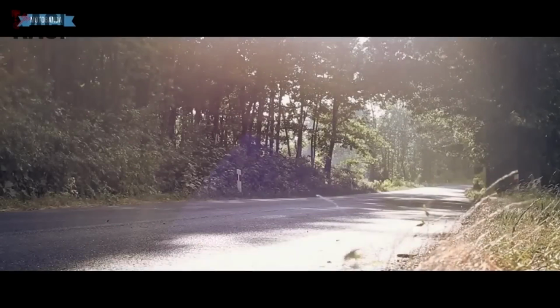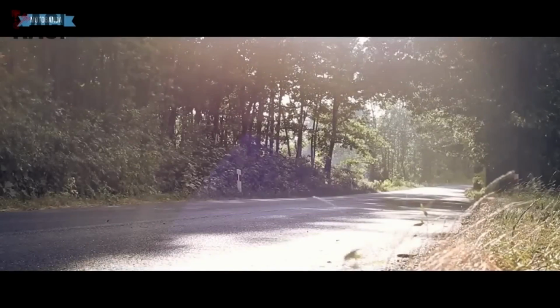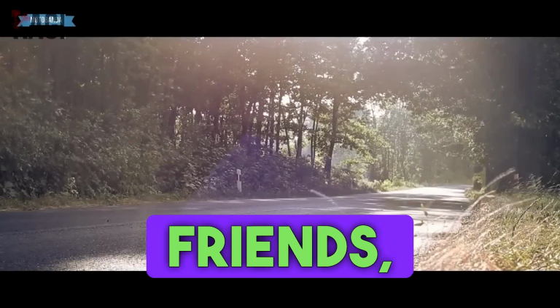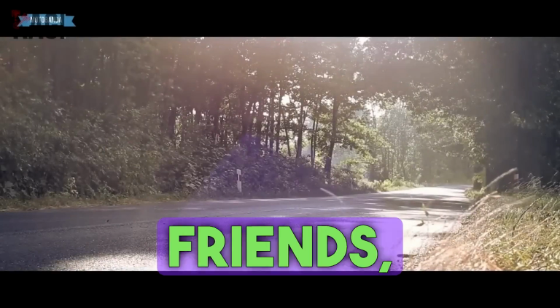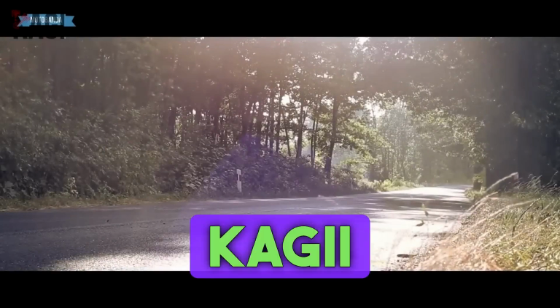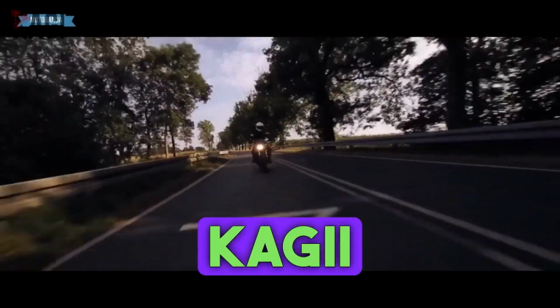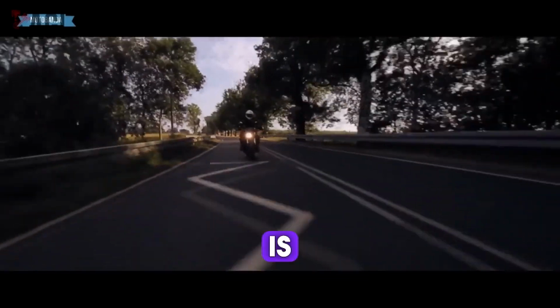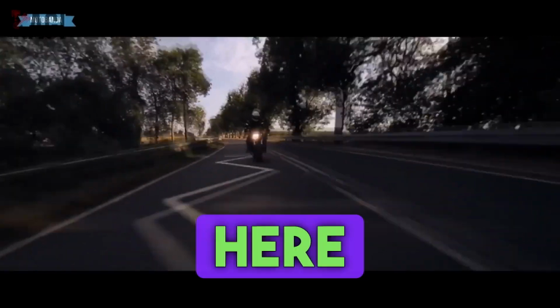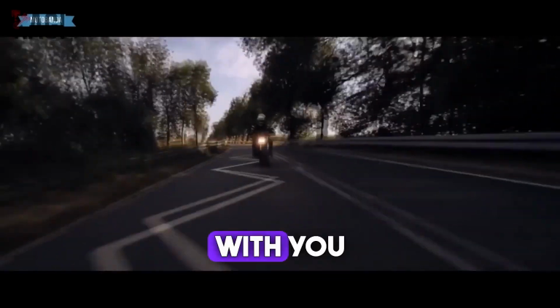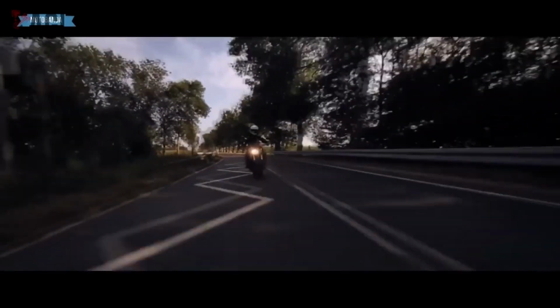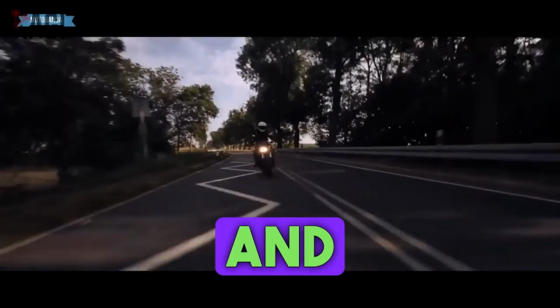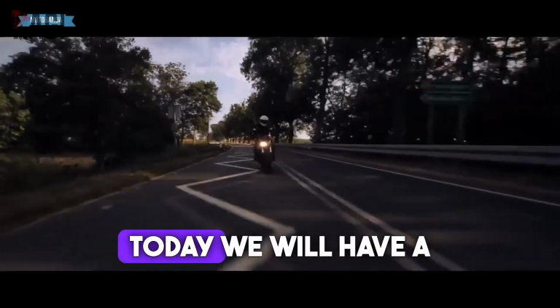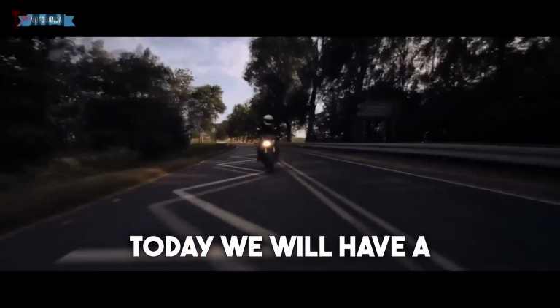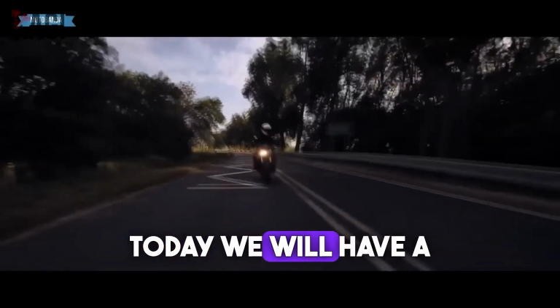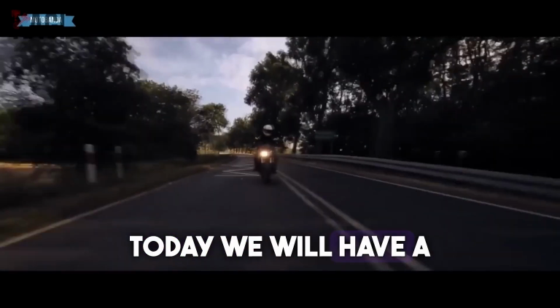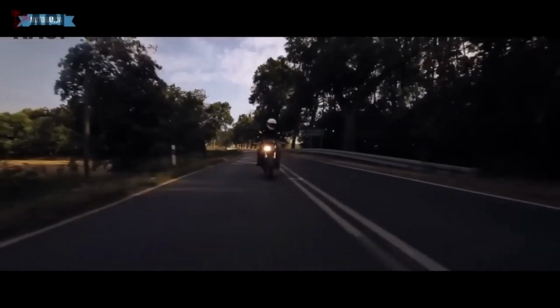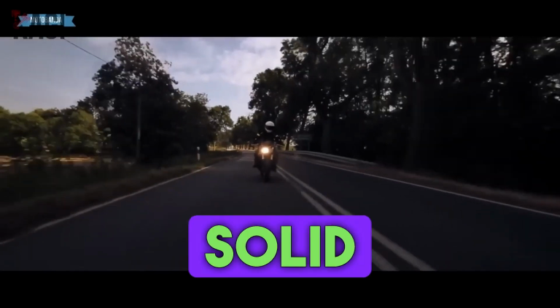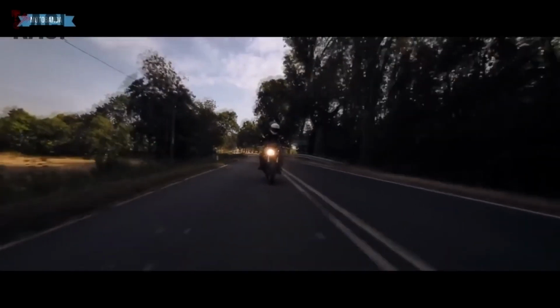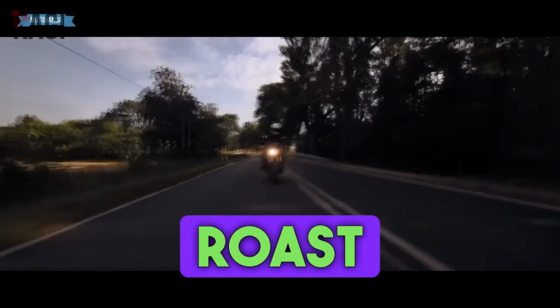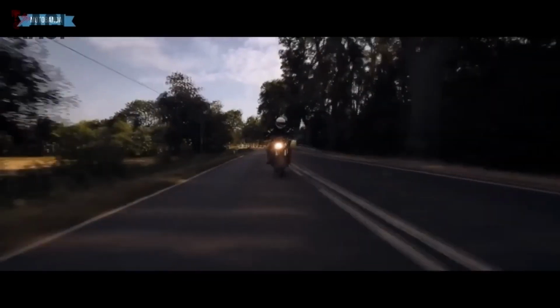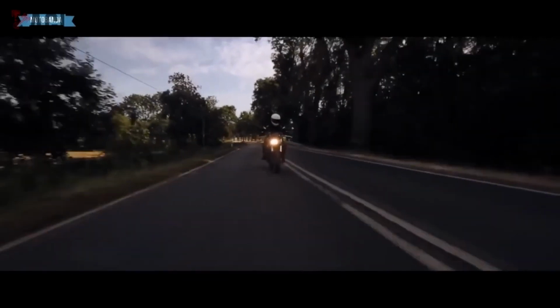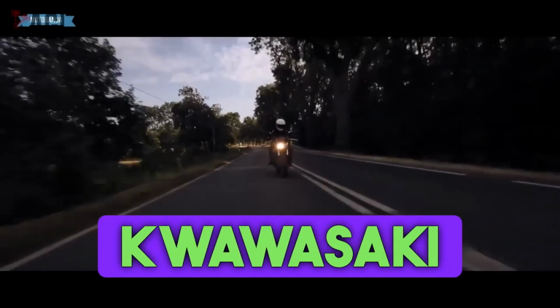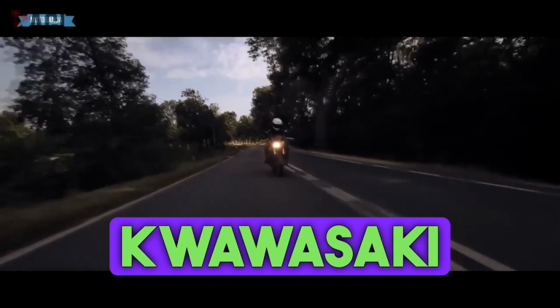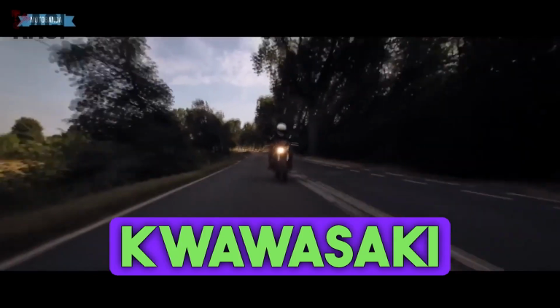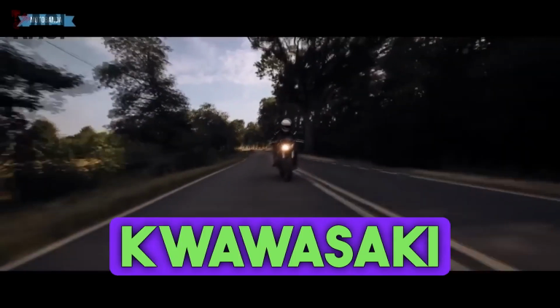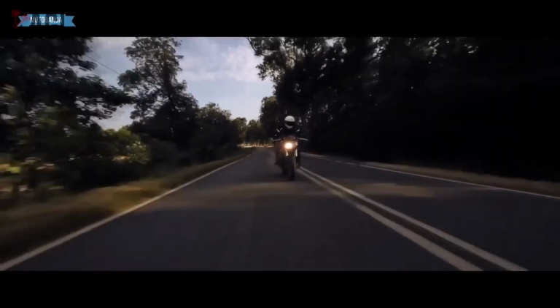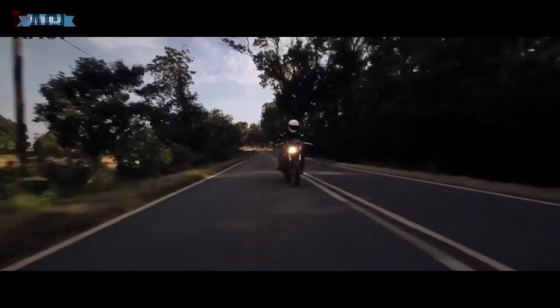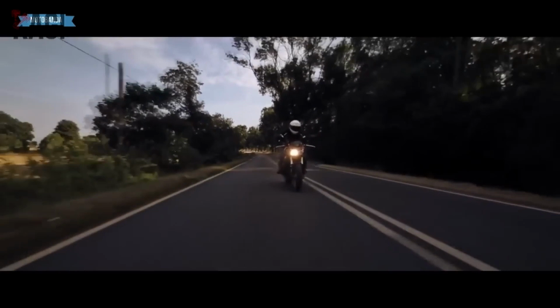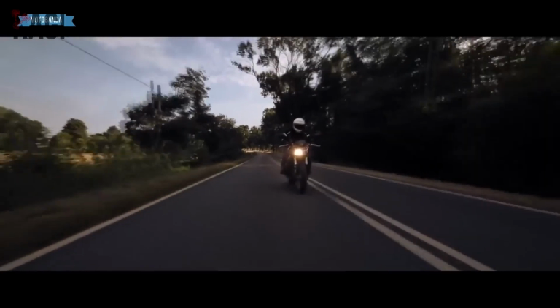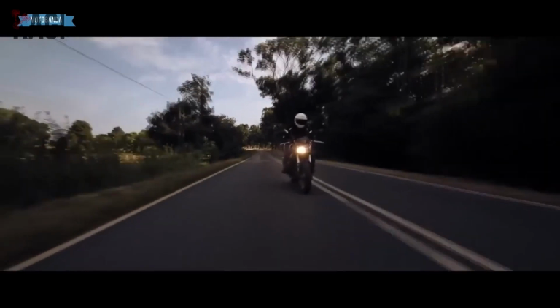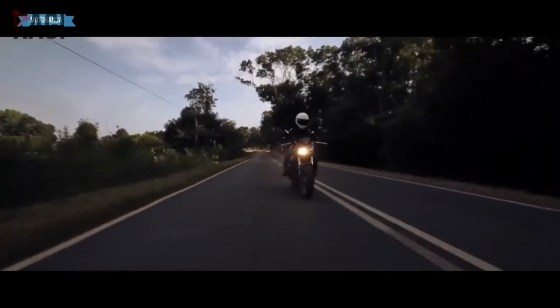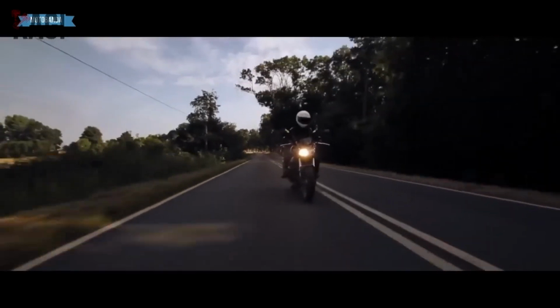Hello friends, Kaji is here with you and today we will have a solid roast of the Kawasaki Z750.